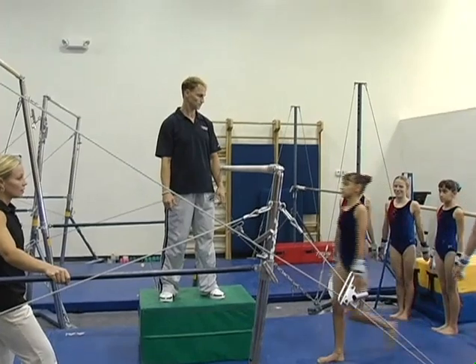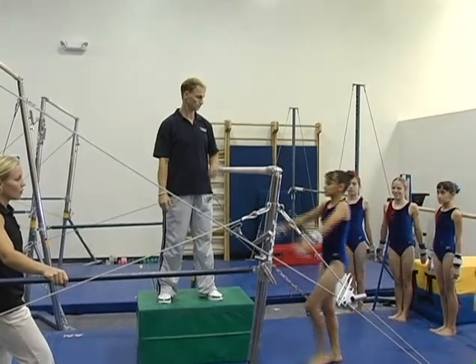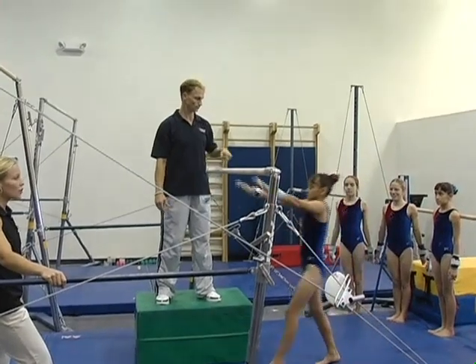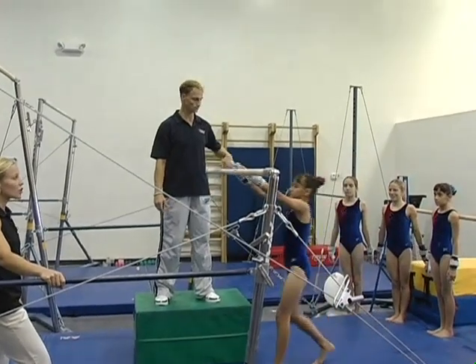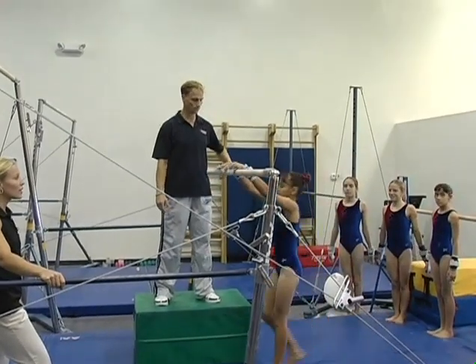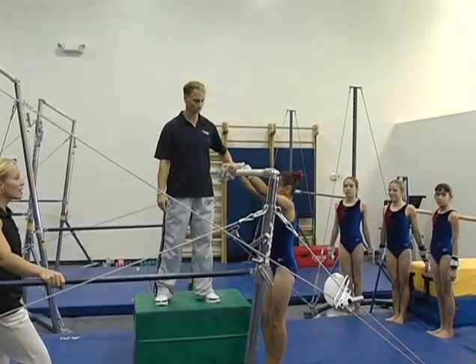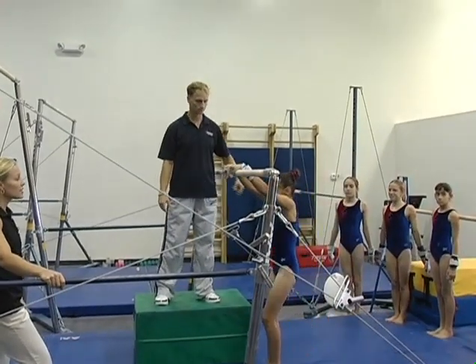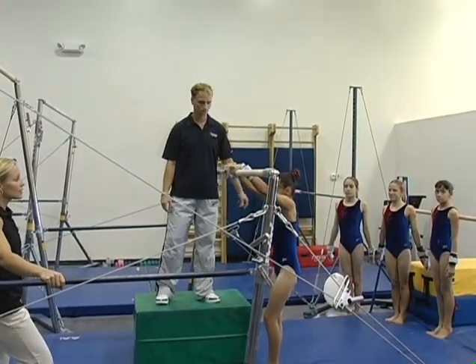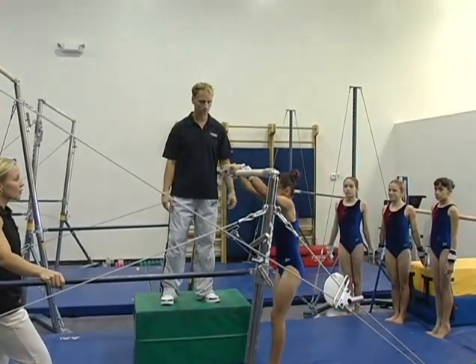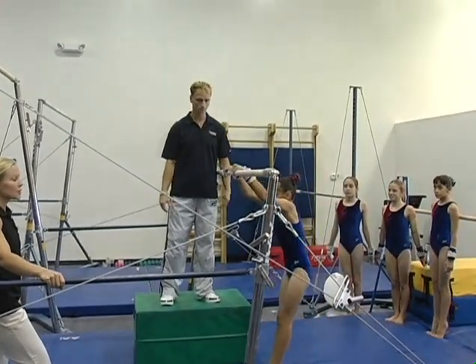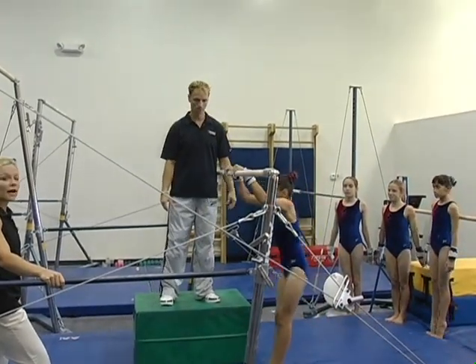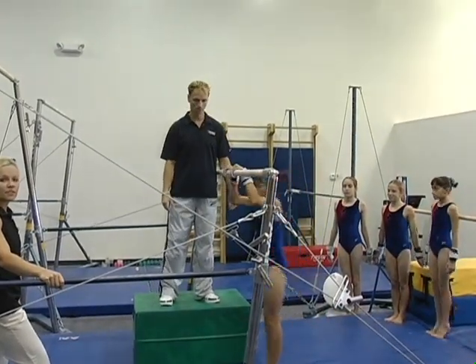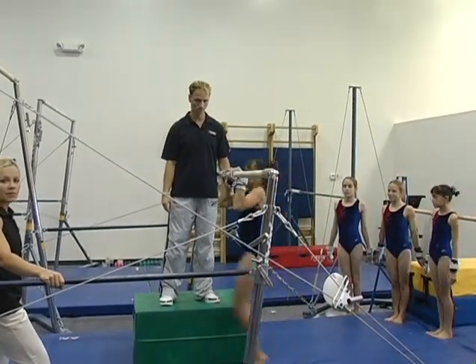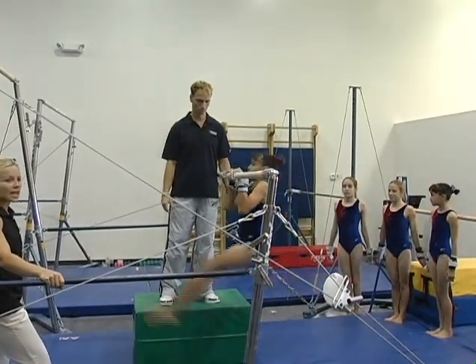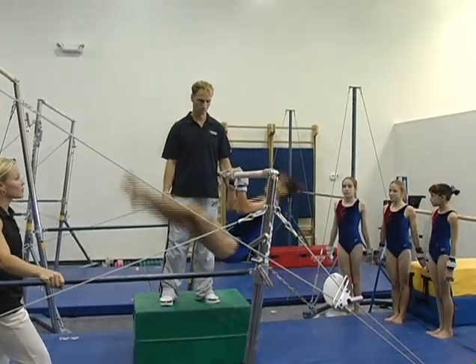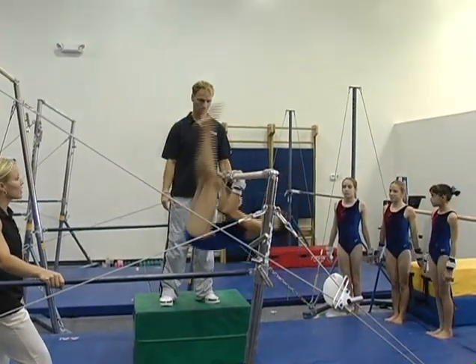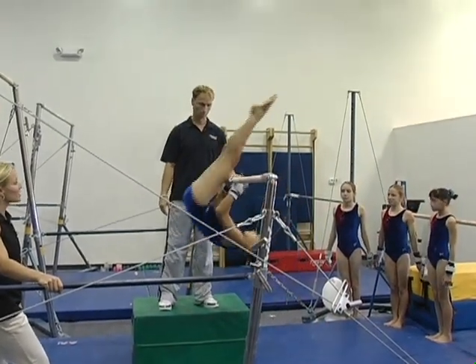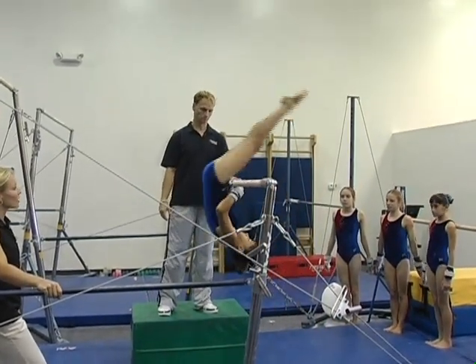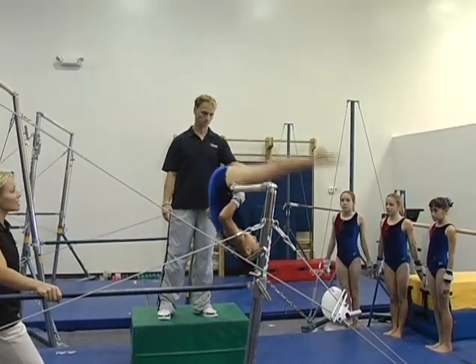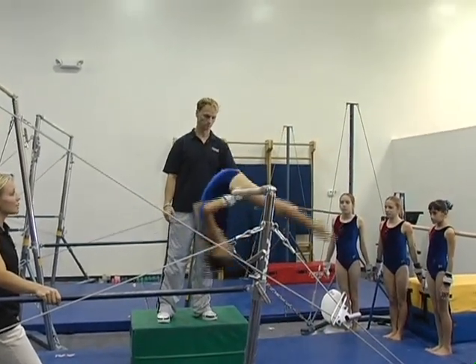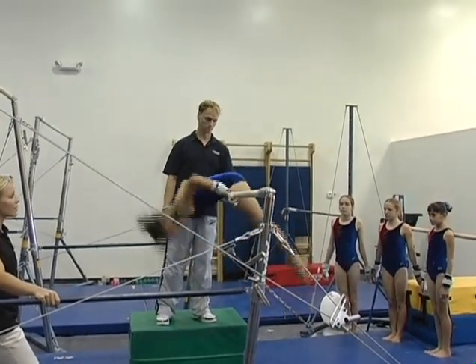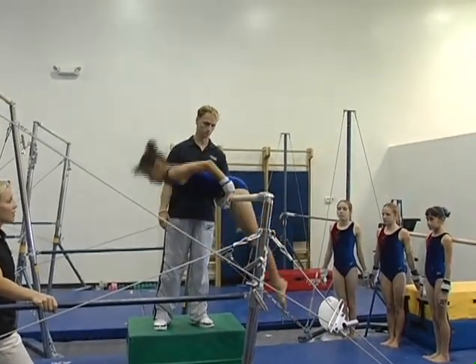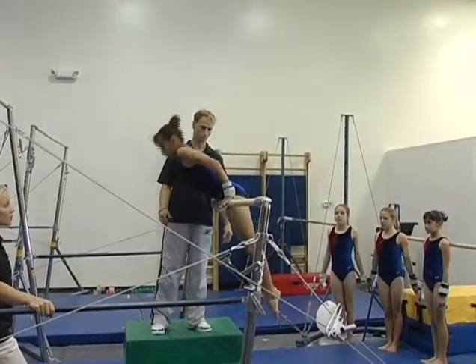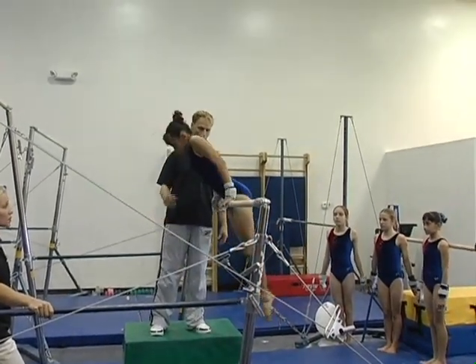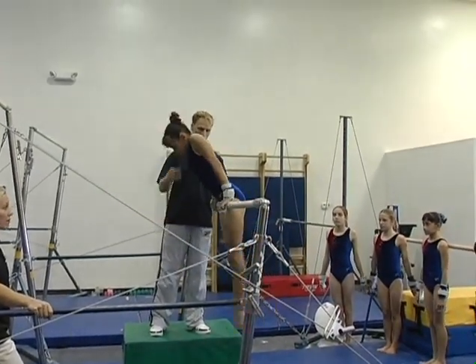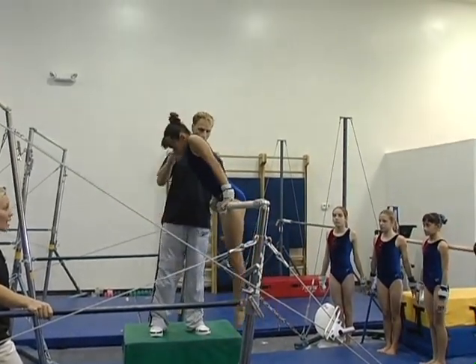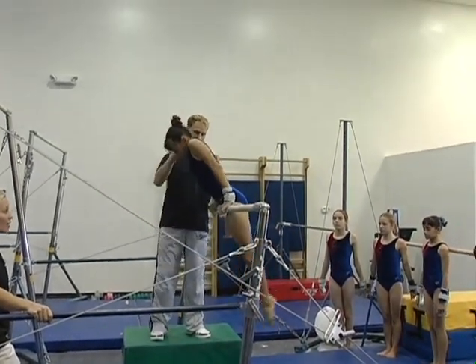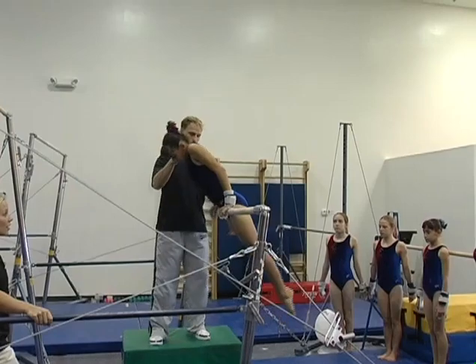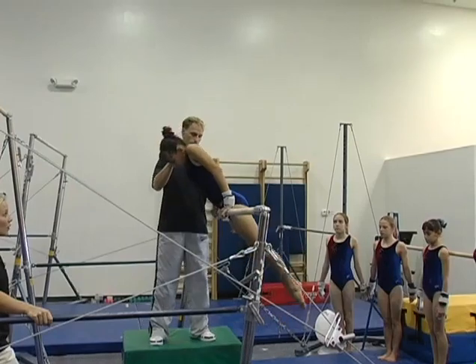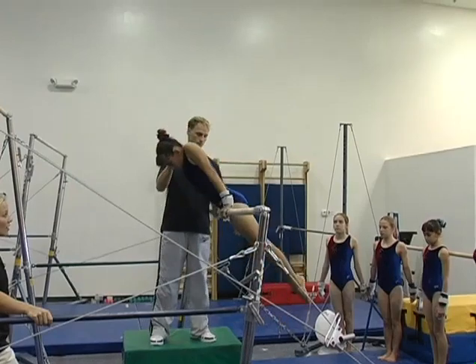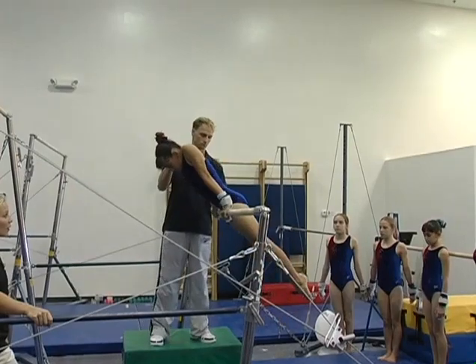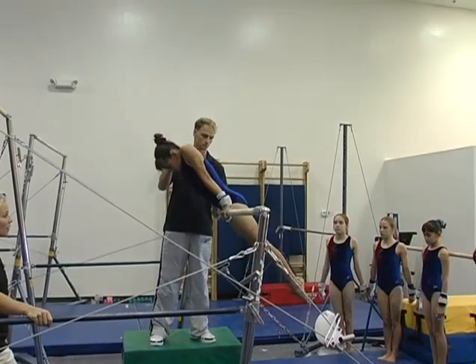When first learning this, we spot the gymnast to help them understand the concept of getting their shoulders back around the bar.